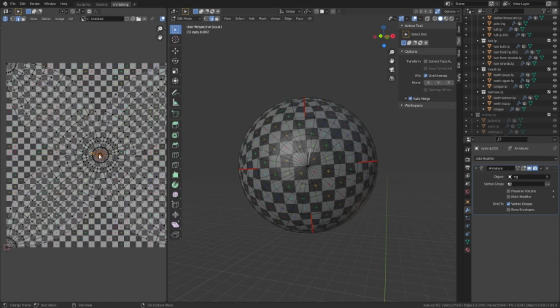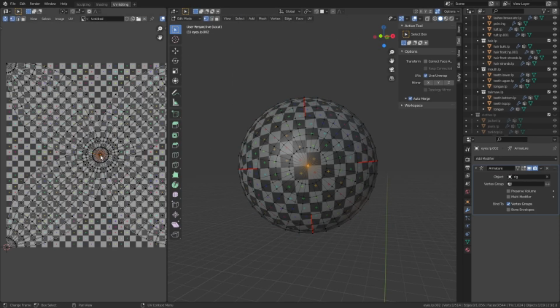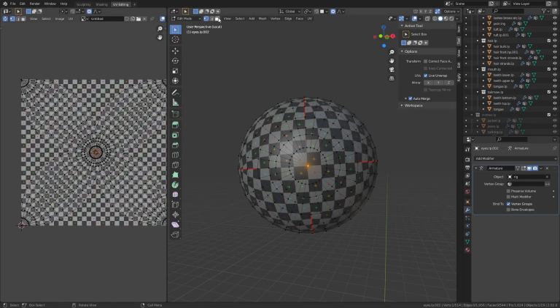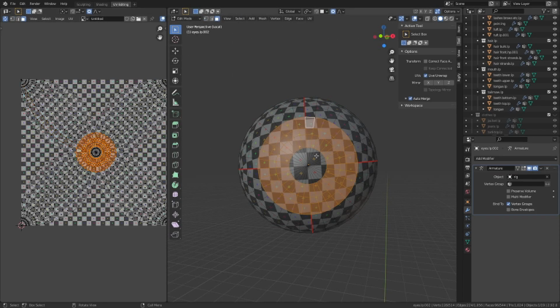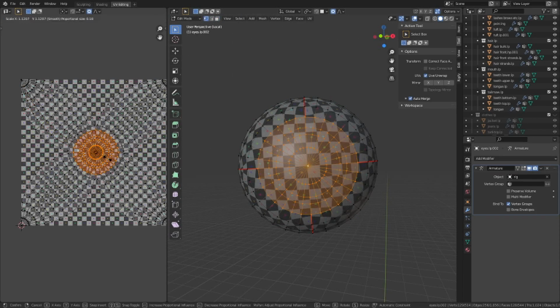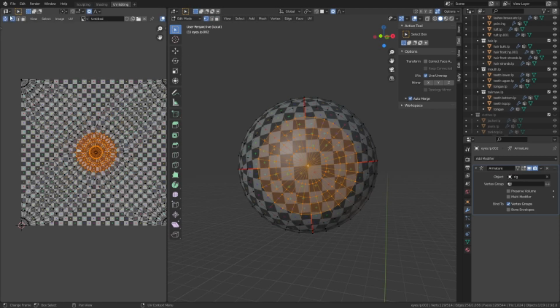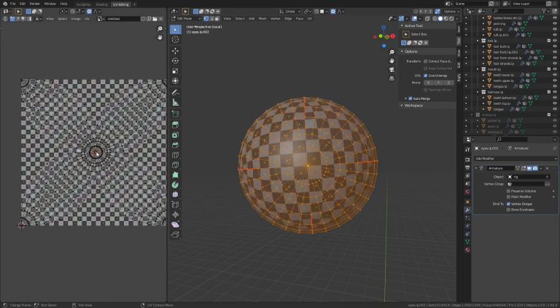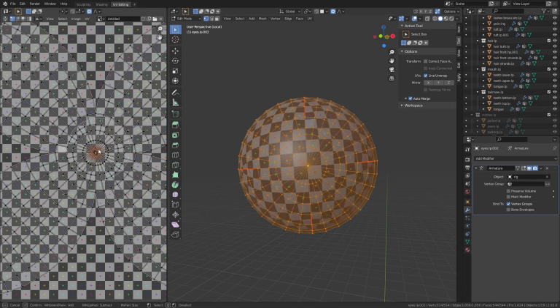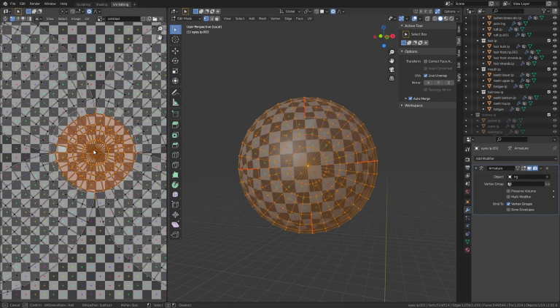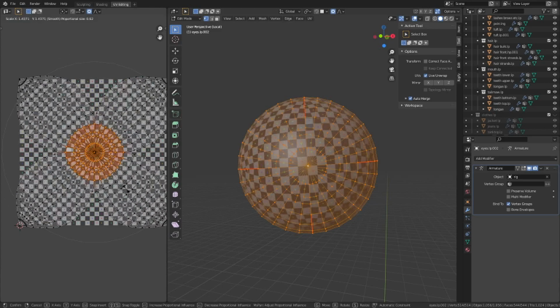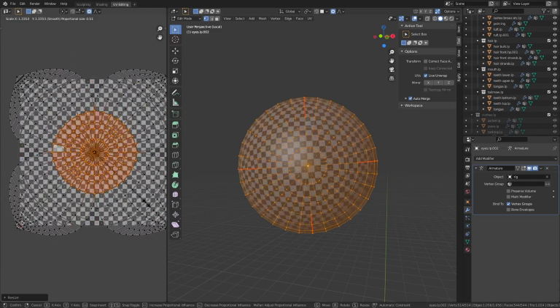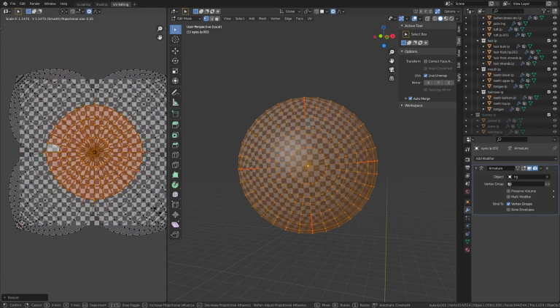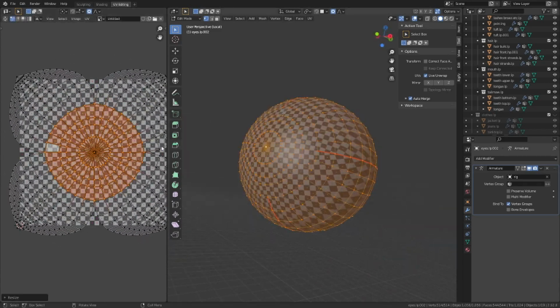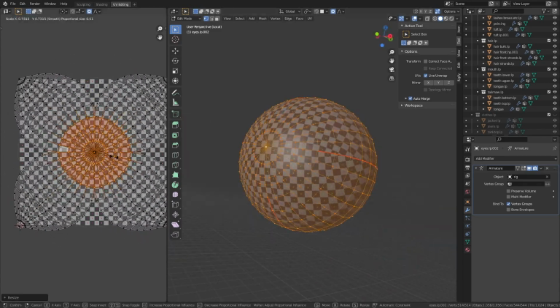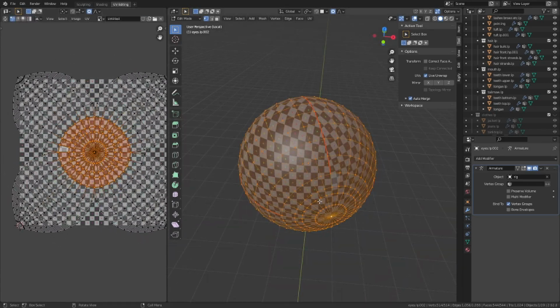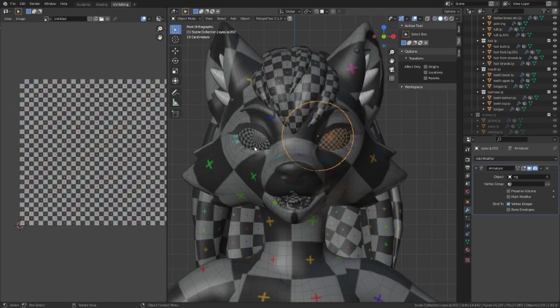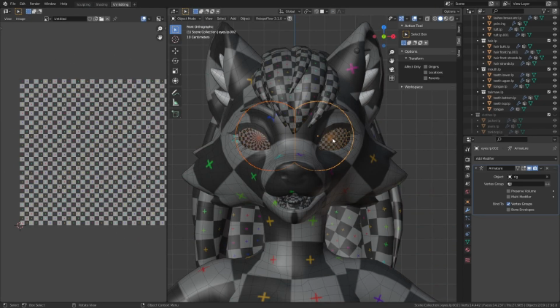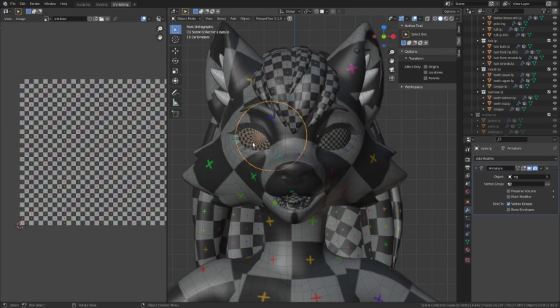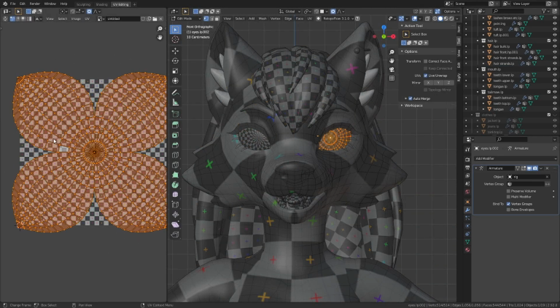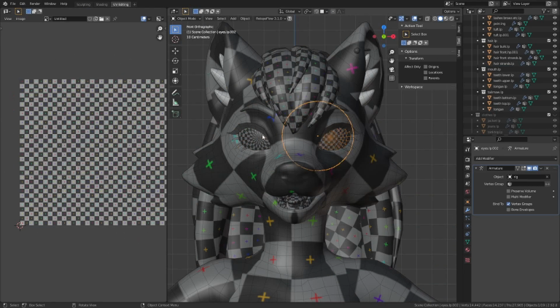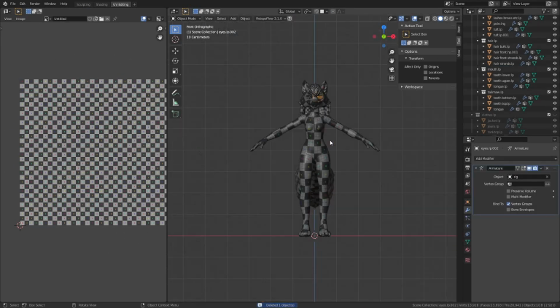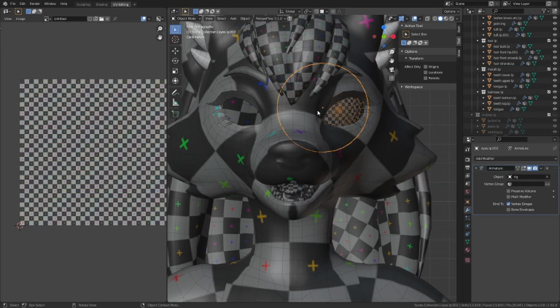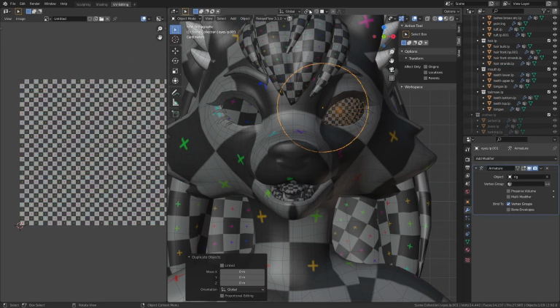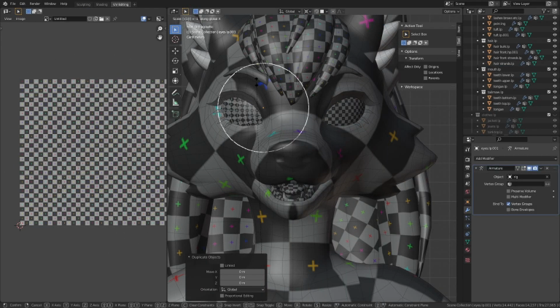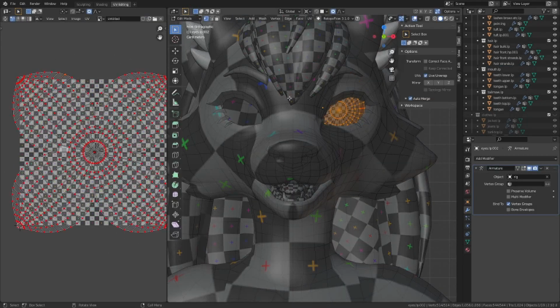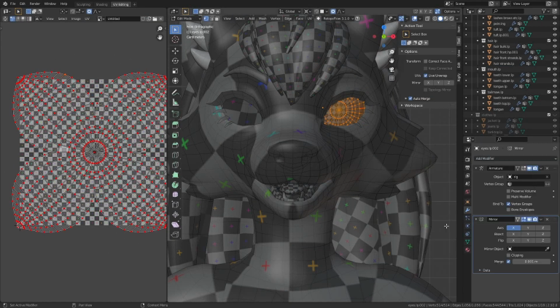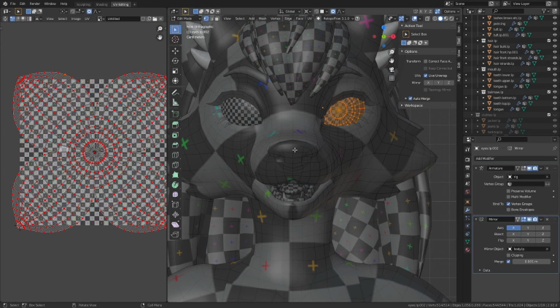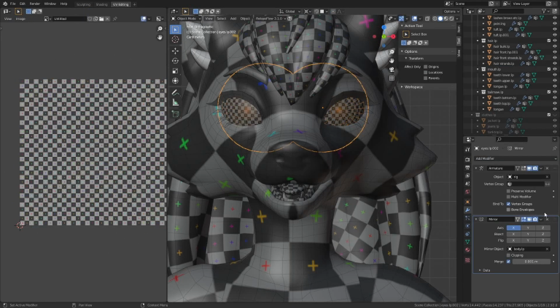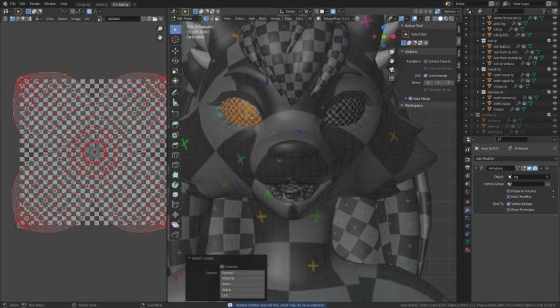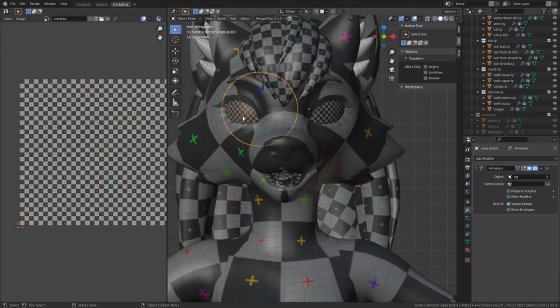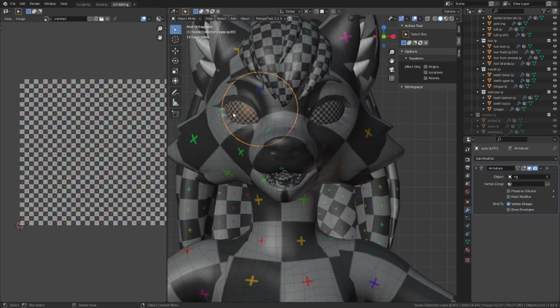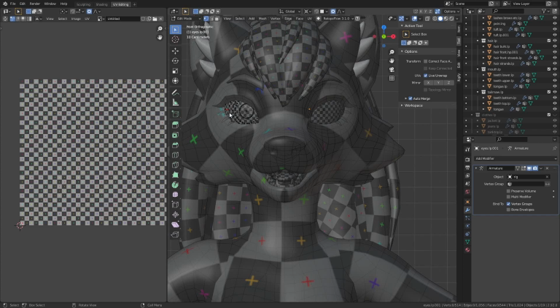I continue to go around the whole model, making sure all the individual pieces are nicely unwrapped and don't have any weird stretching.